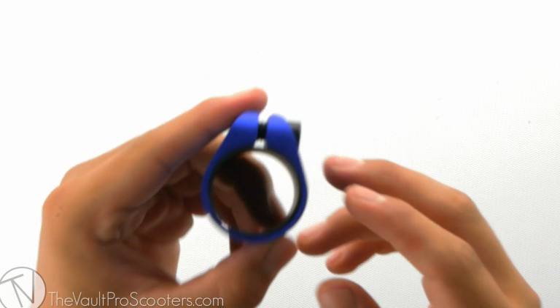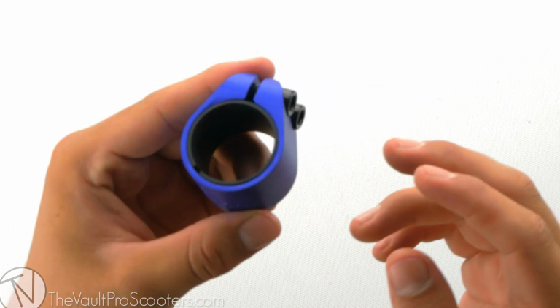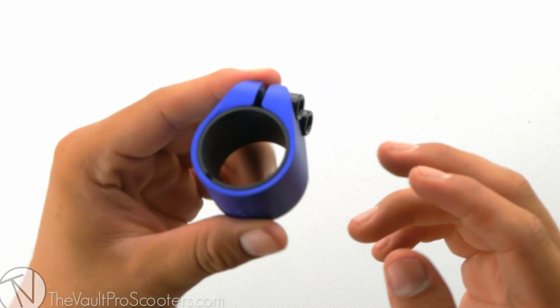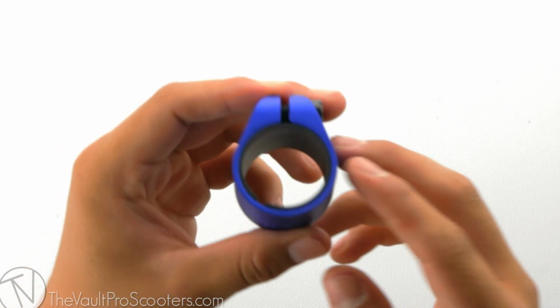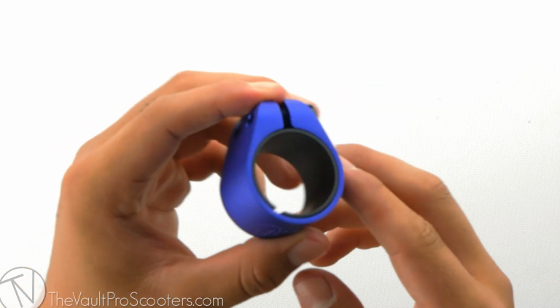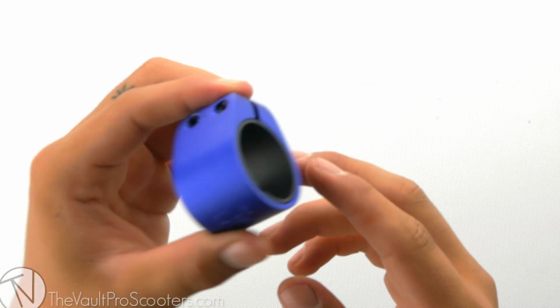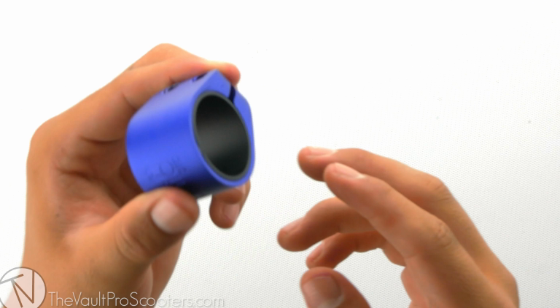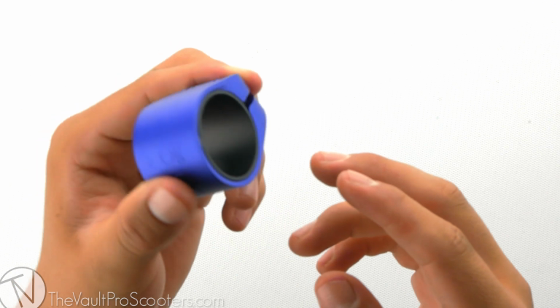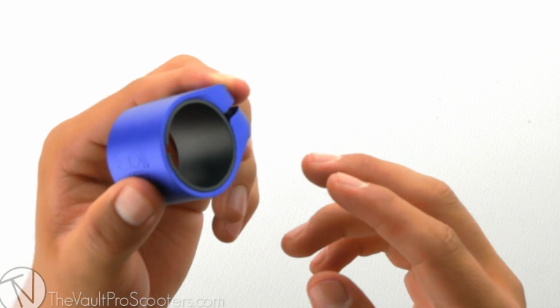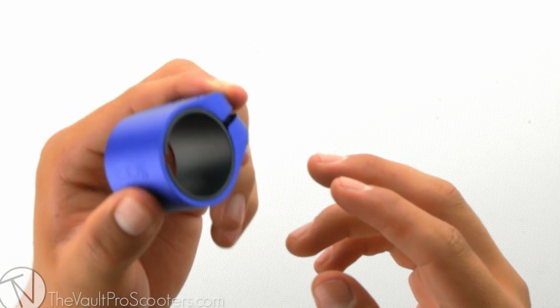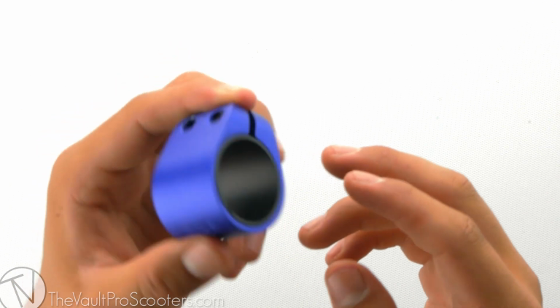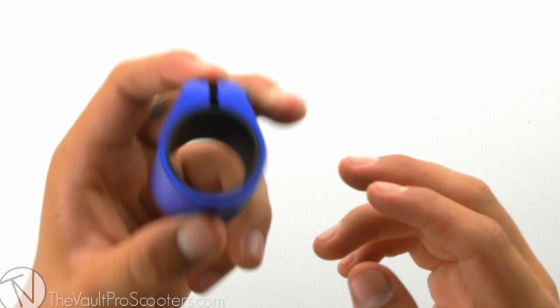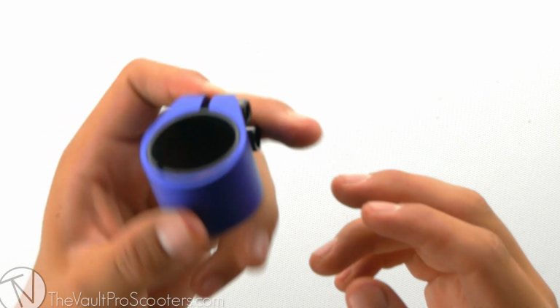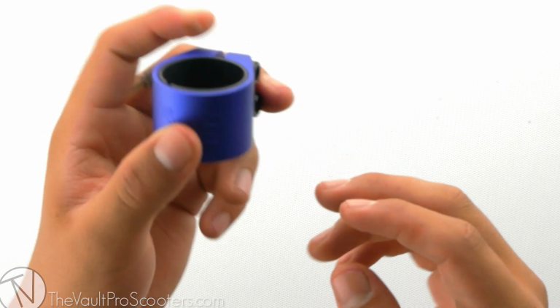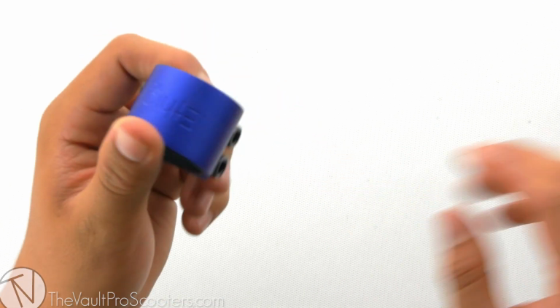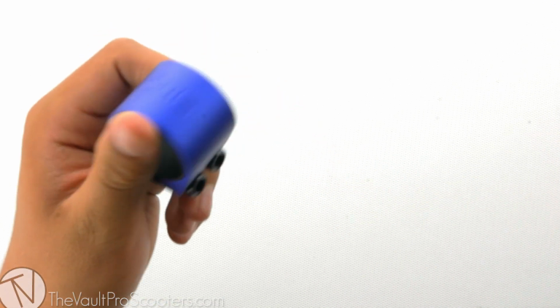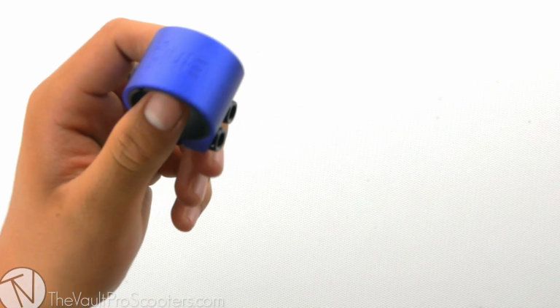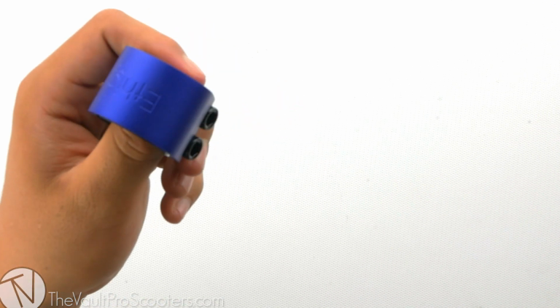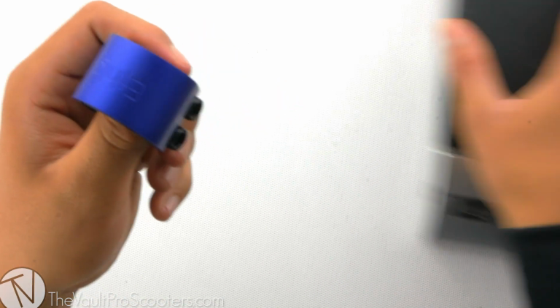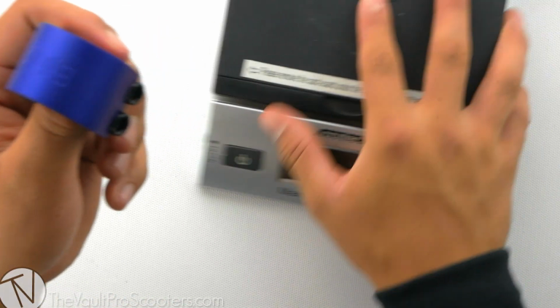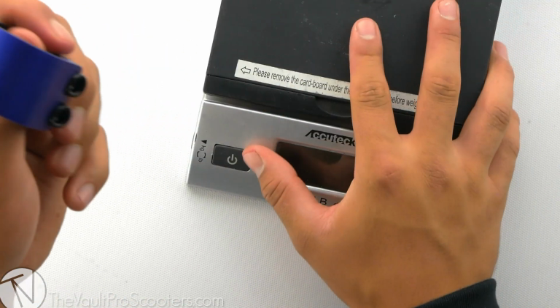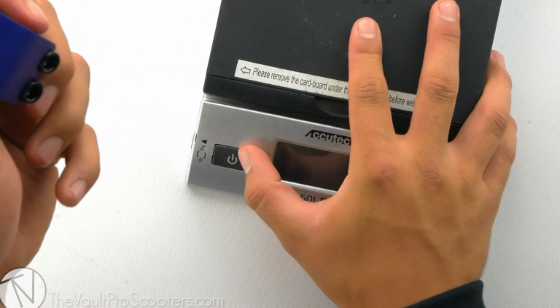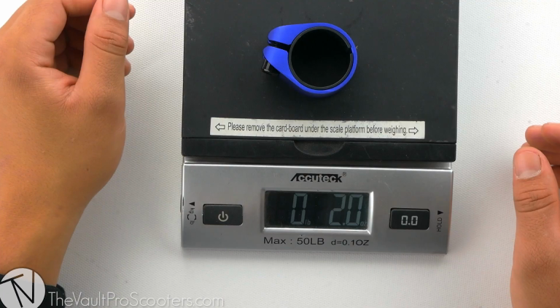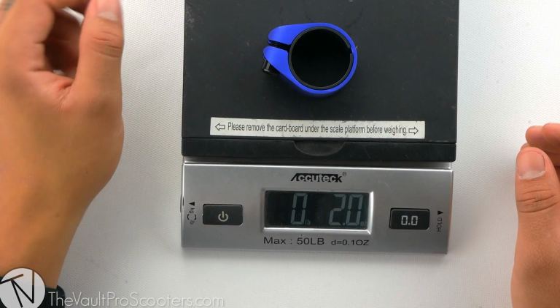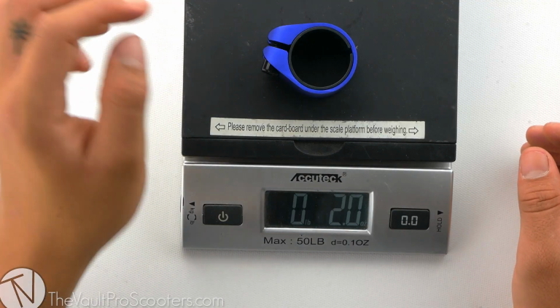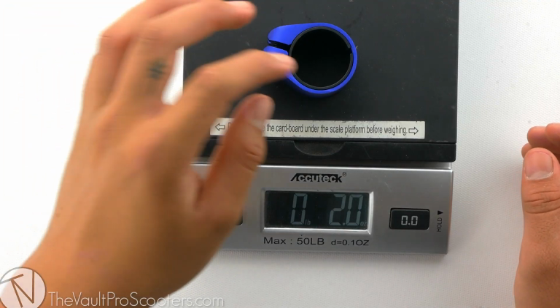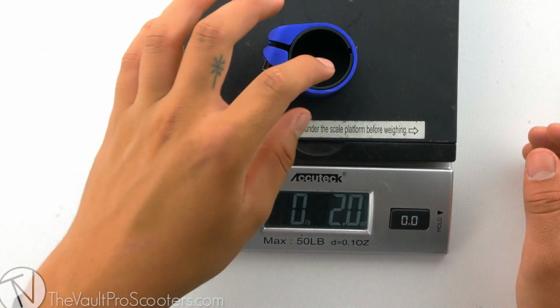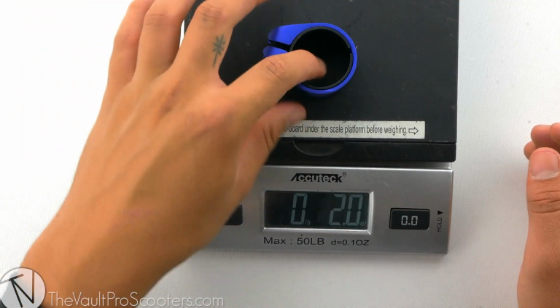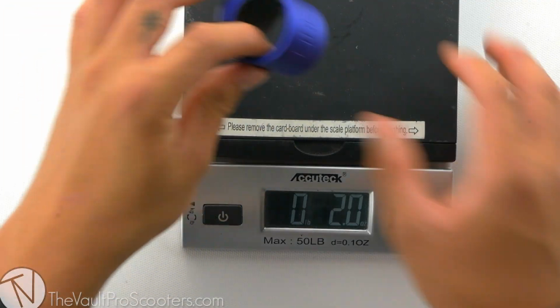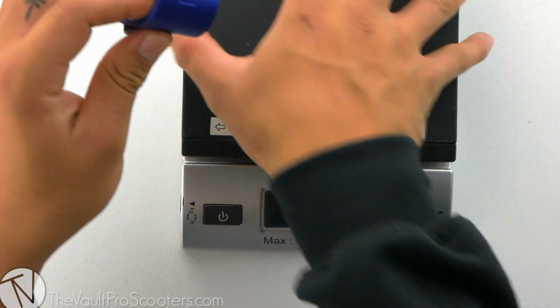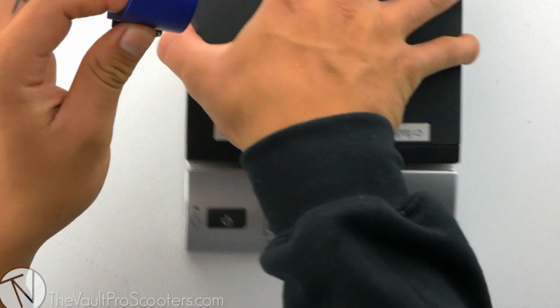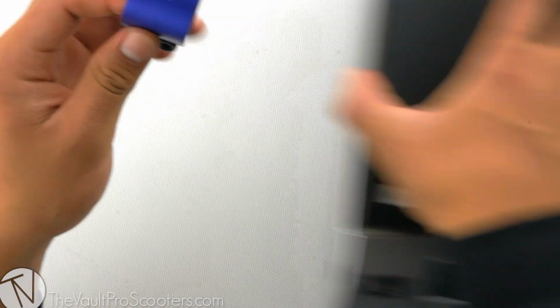The Basic Series Clamp is made out of aluminum, so let's see where it stands on the scale. This clamp comes in at two ounces flat.